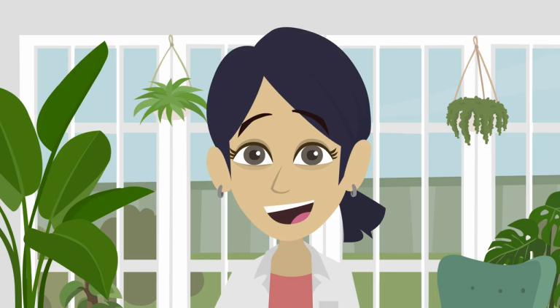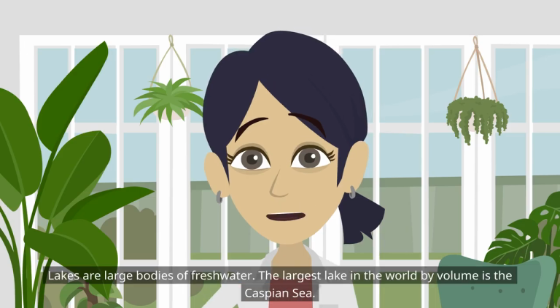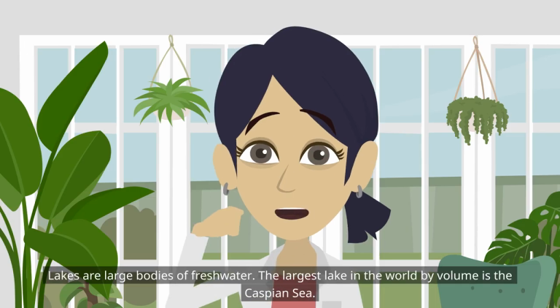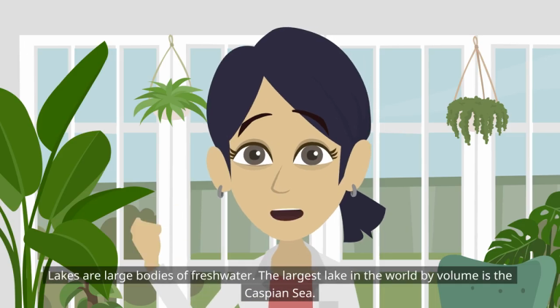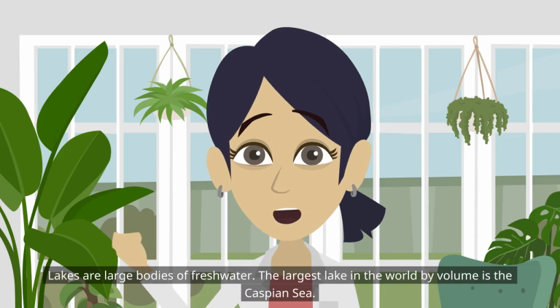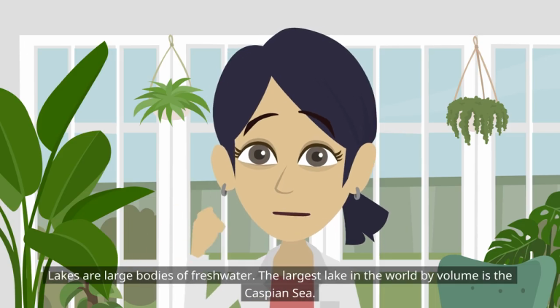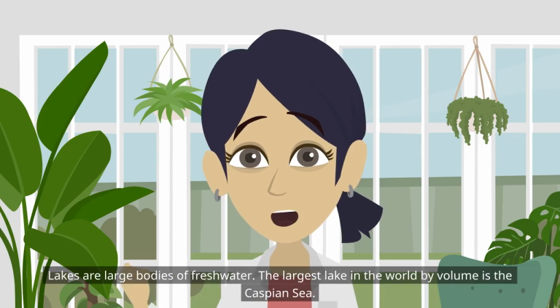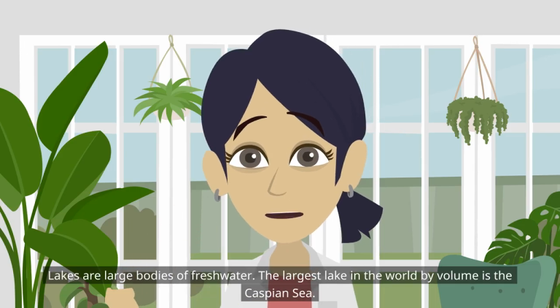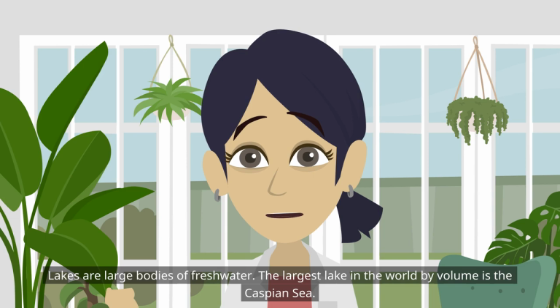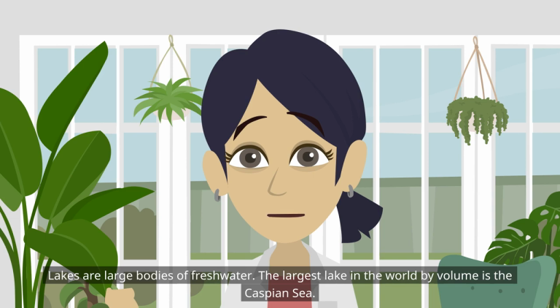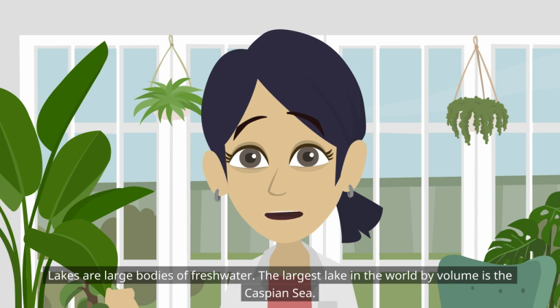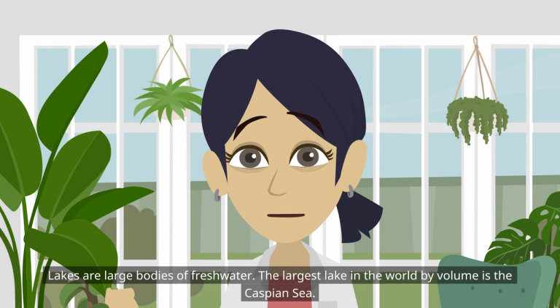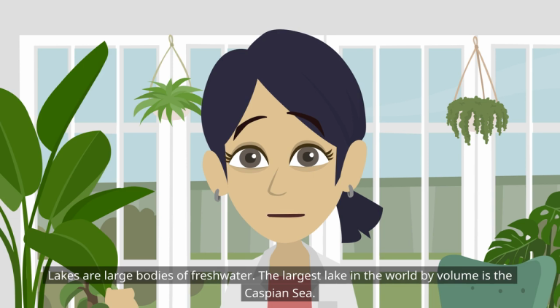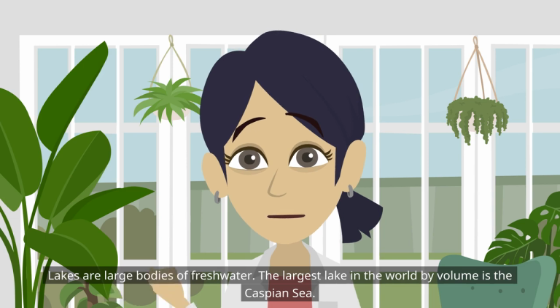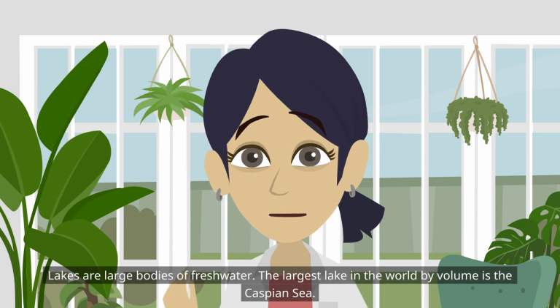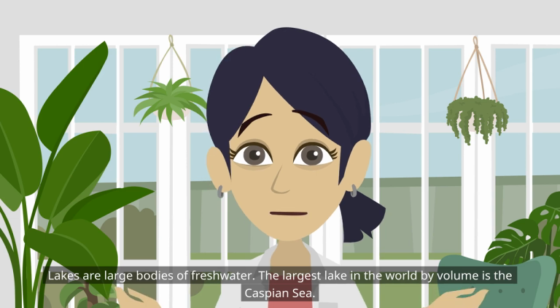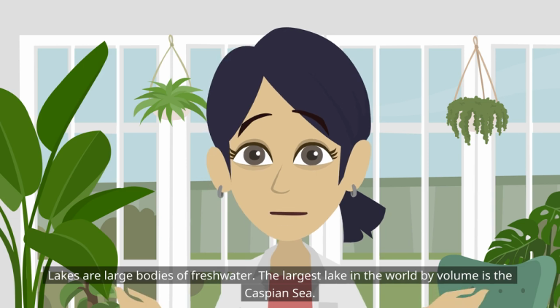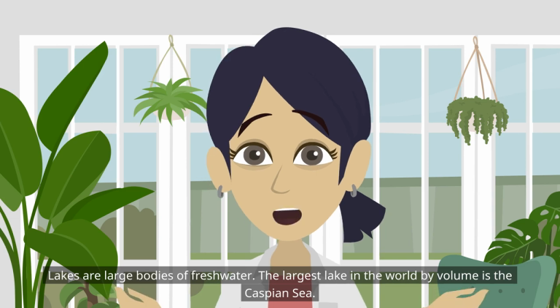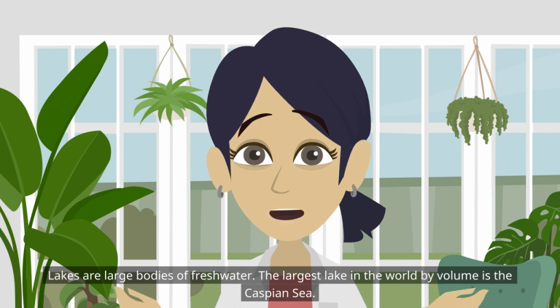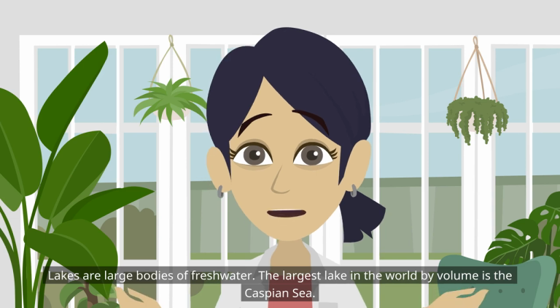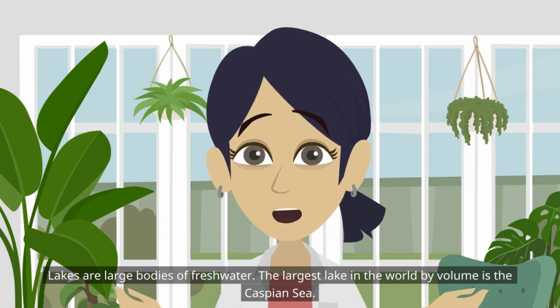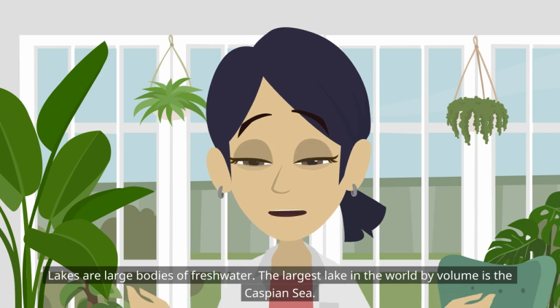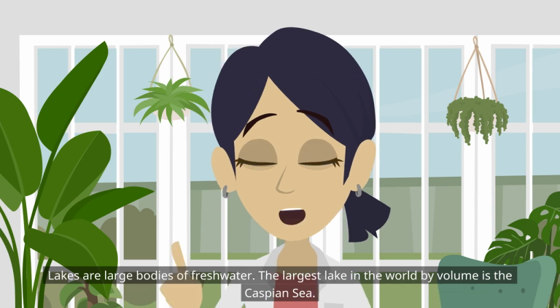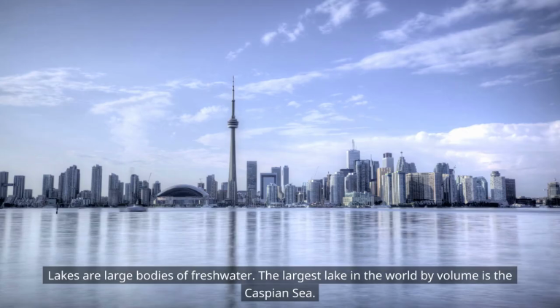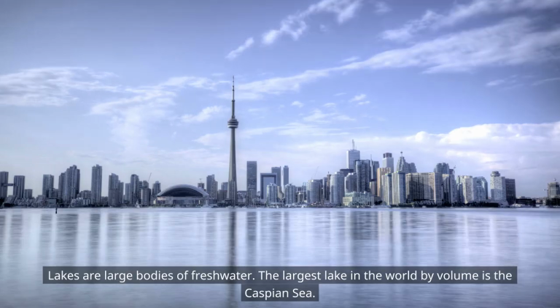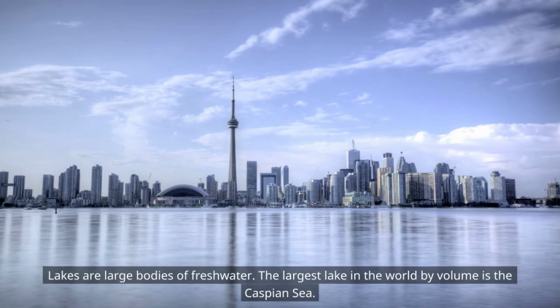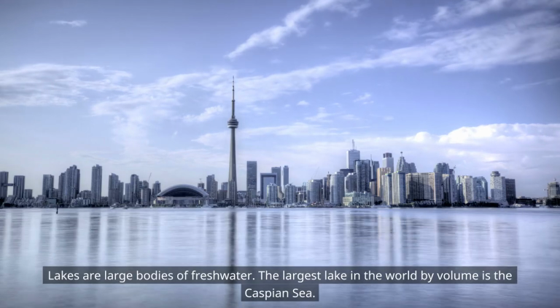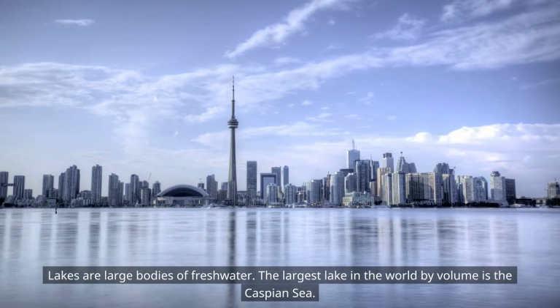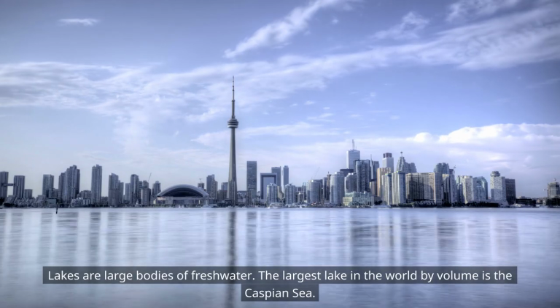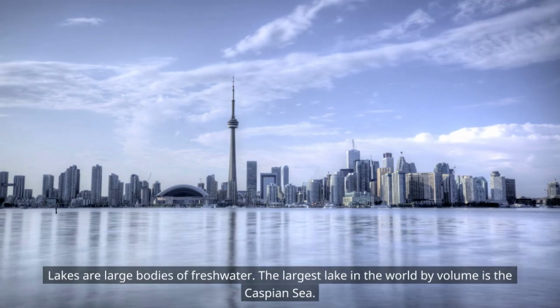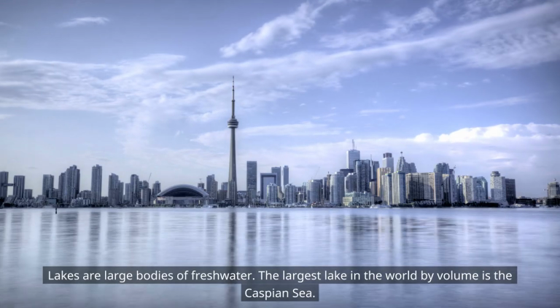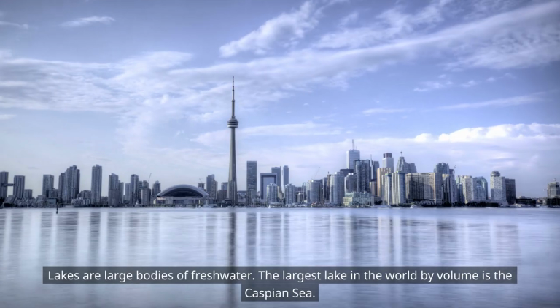Lakes are large bodies of freshwater. The largest lake in the world by volume is the Caspian Sea.